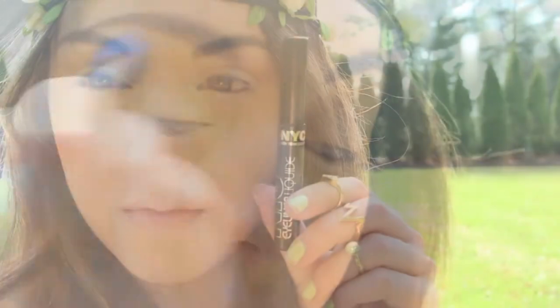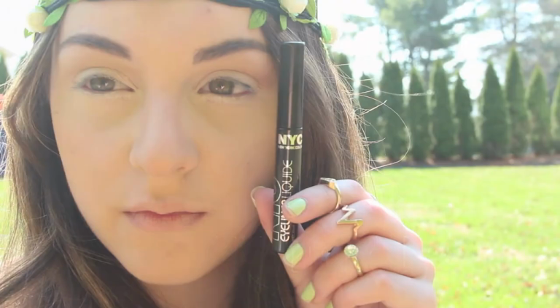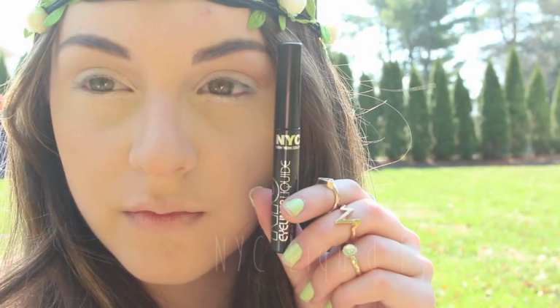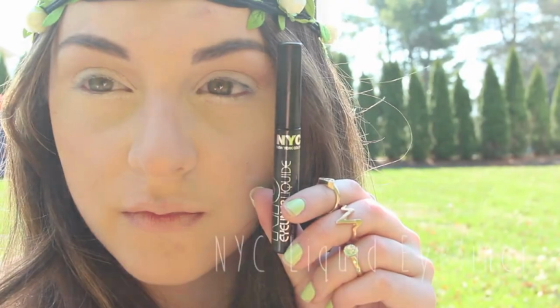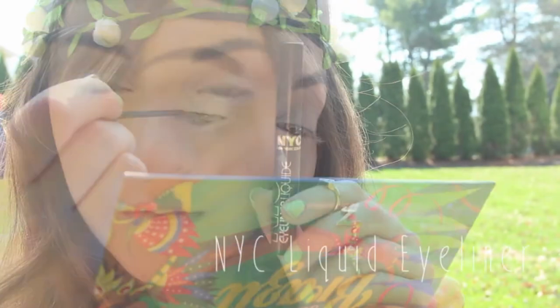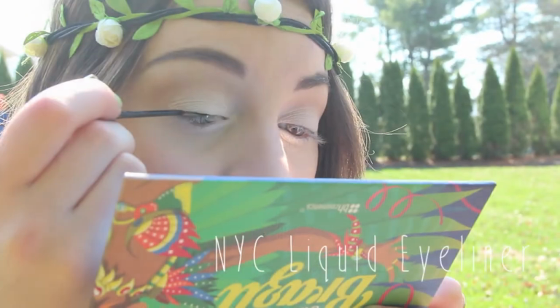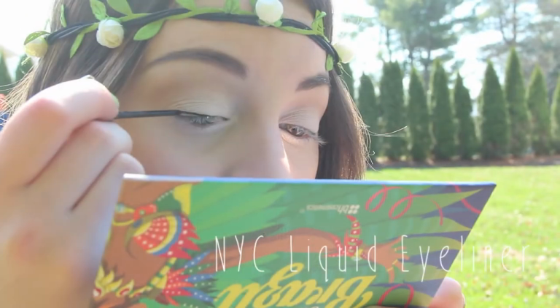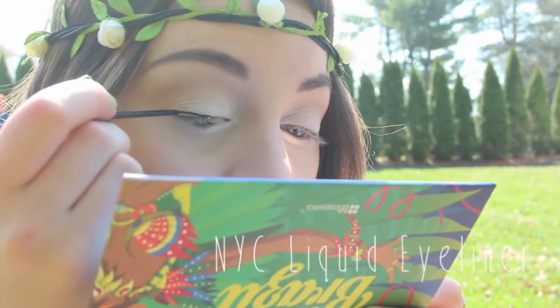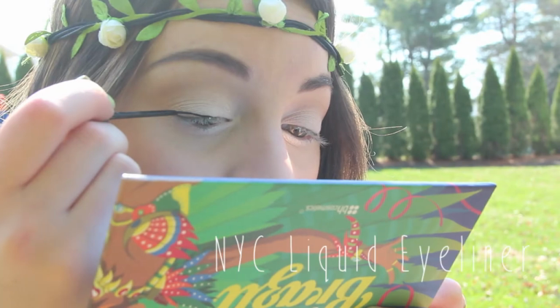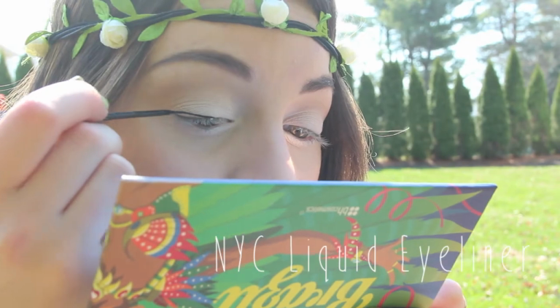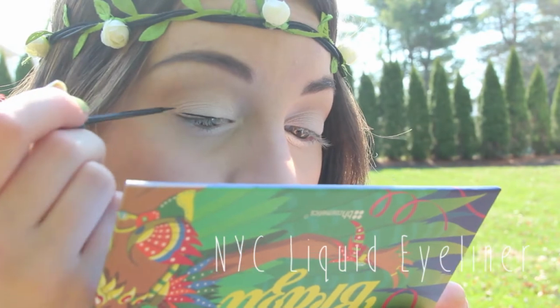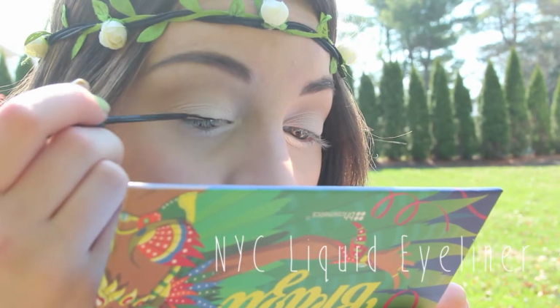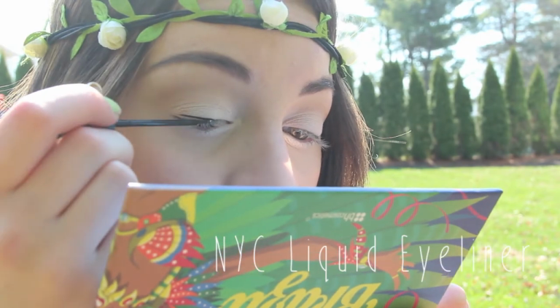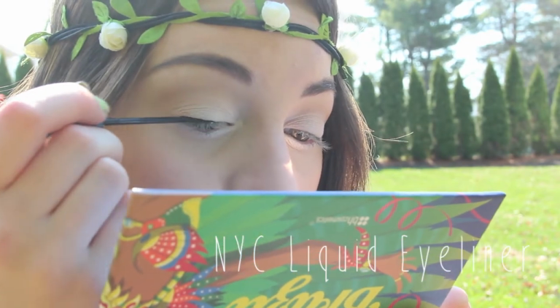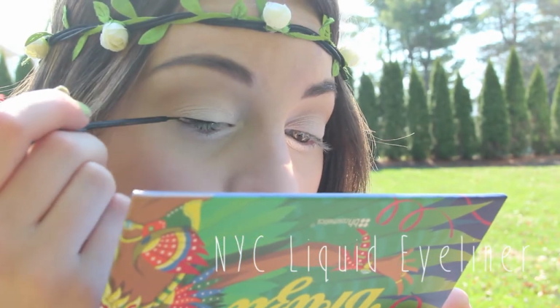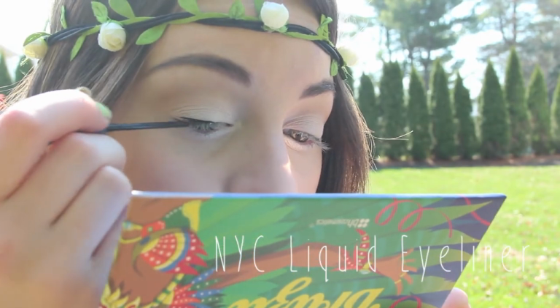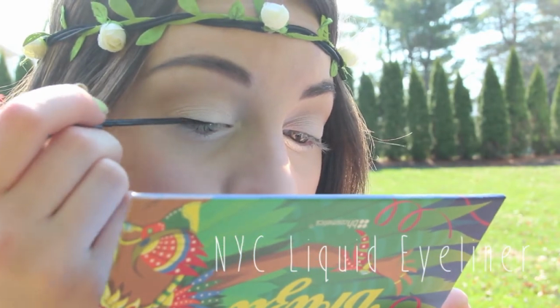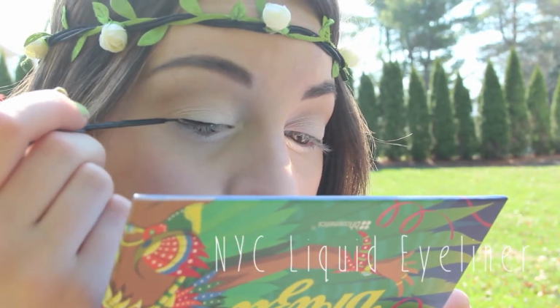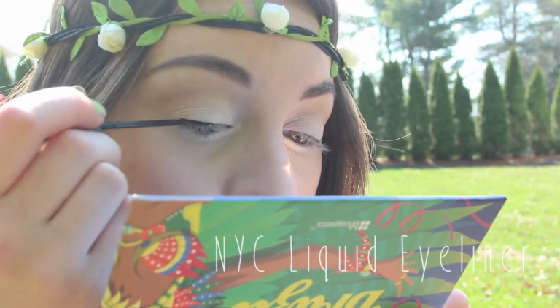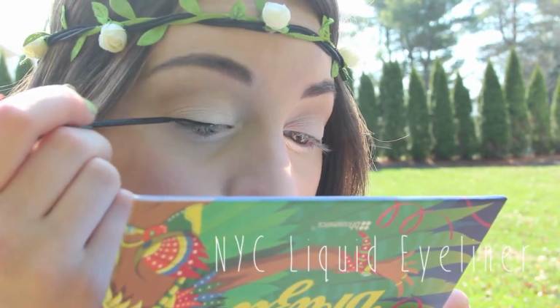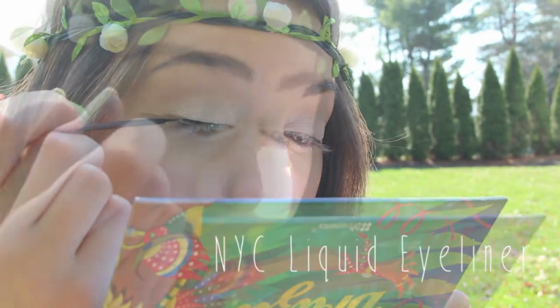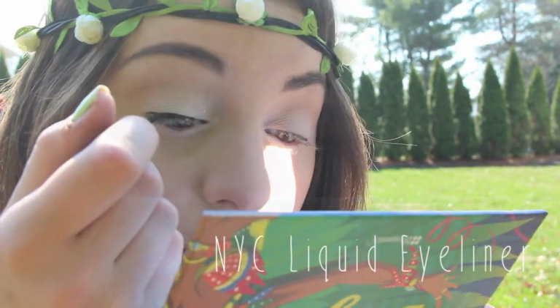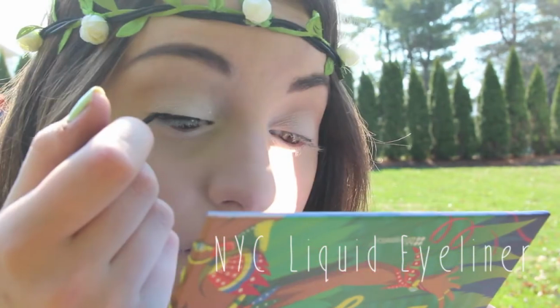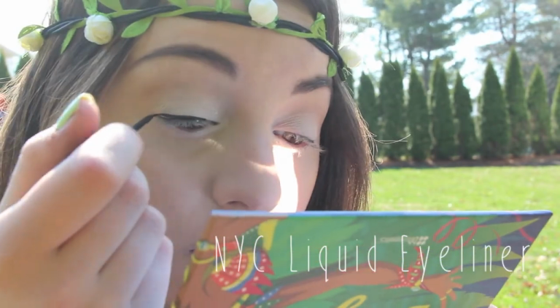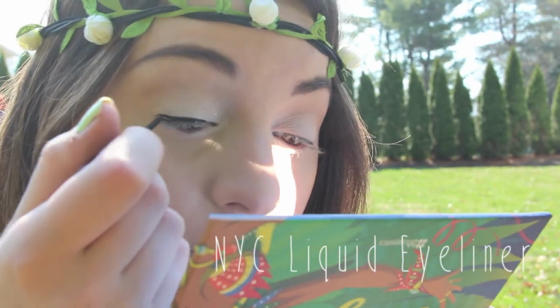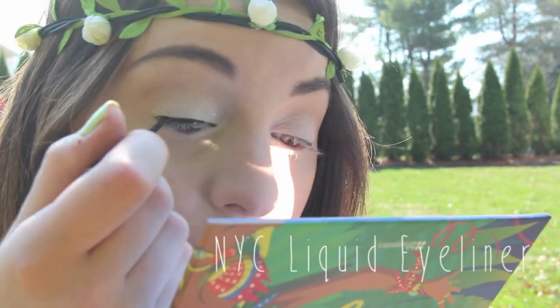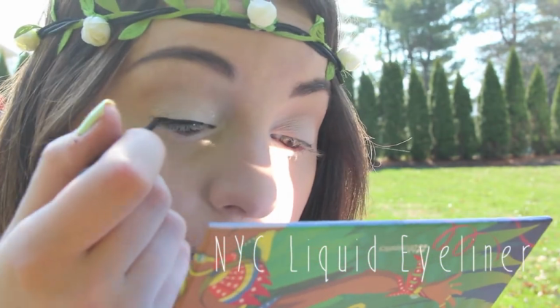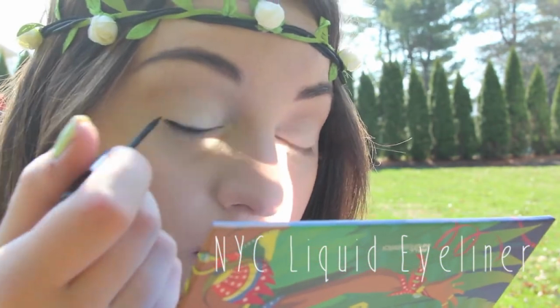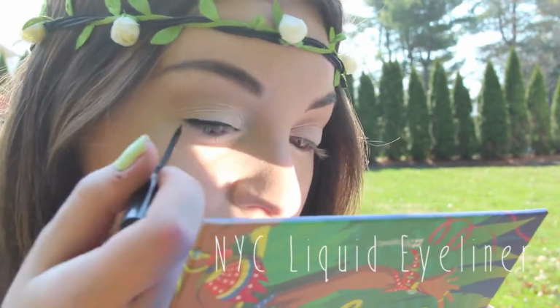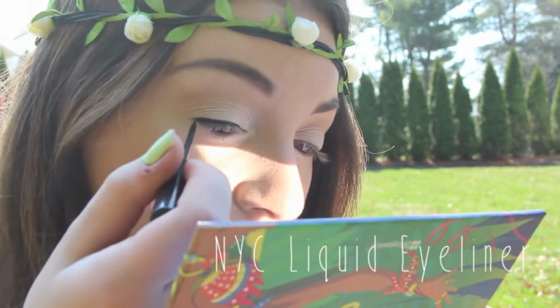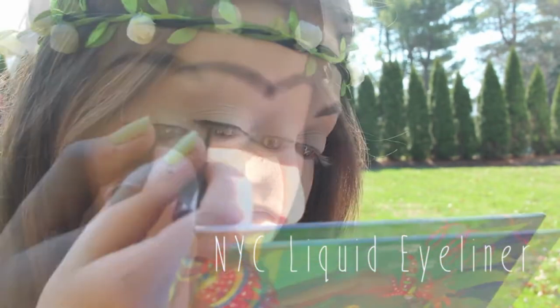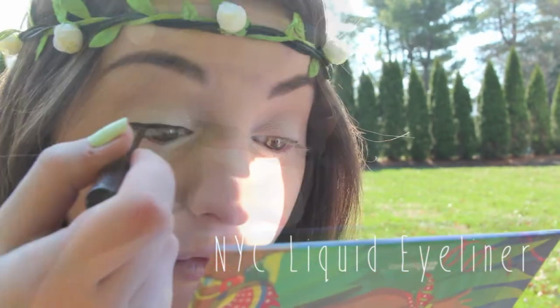Now I'm going to line my upper lash line with black eyeliner and I'm going to wing it out as well.